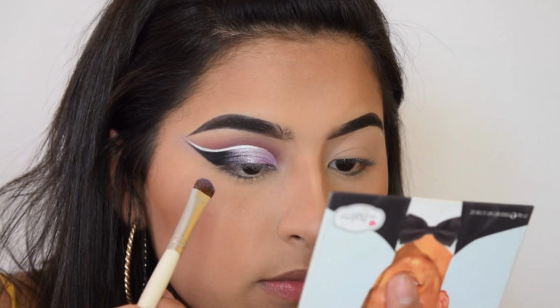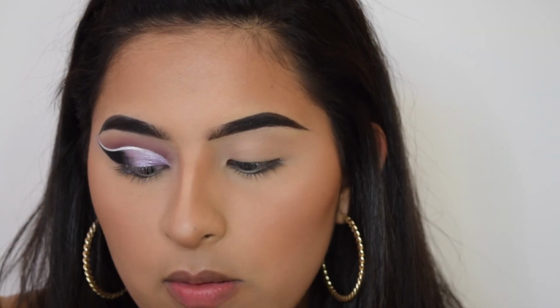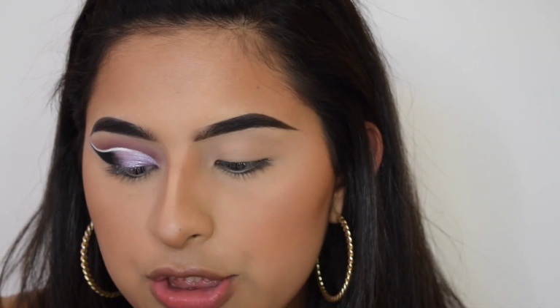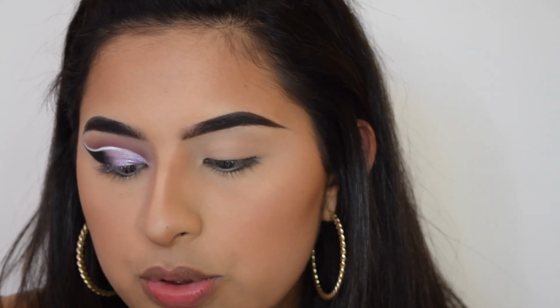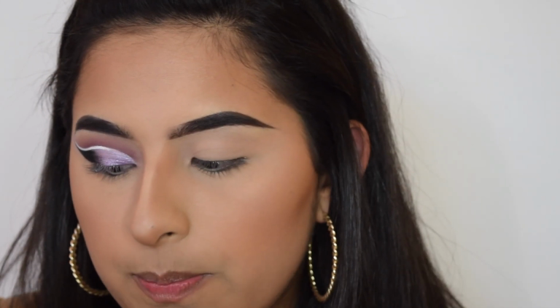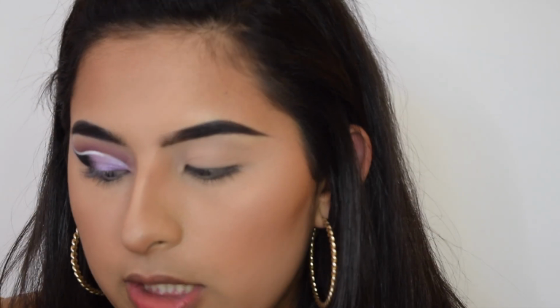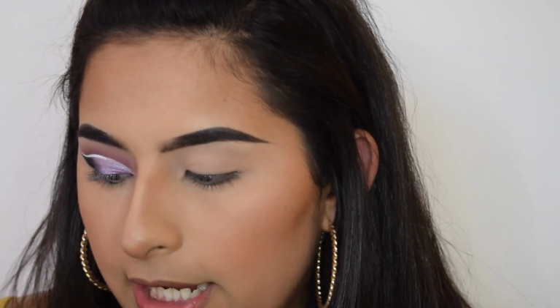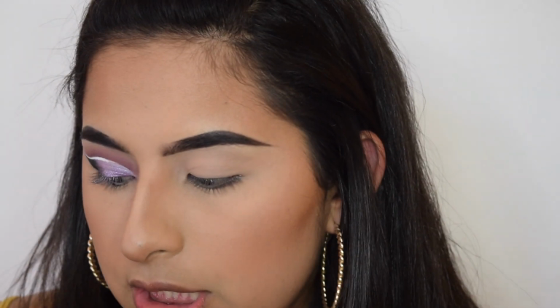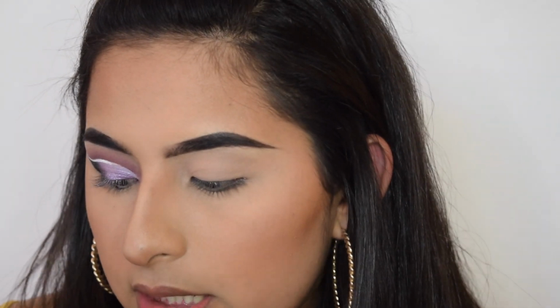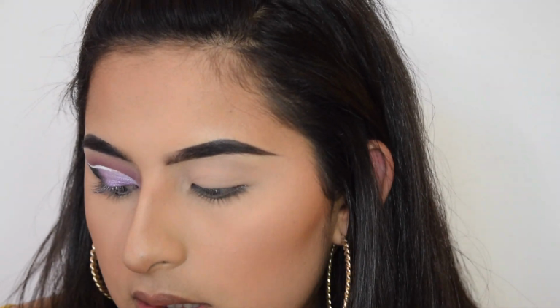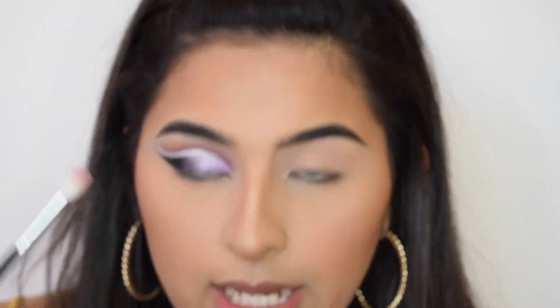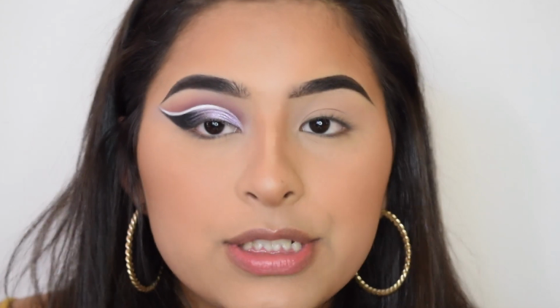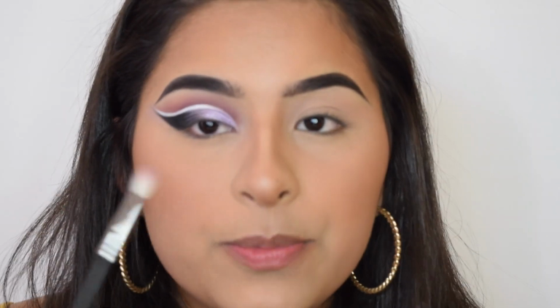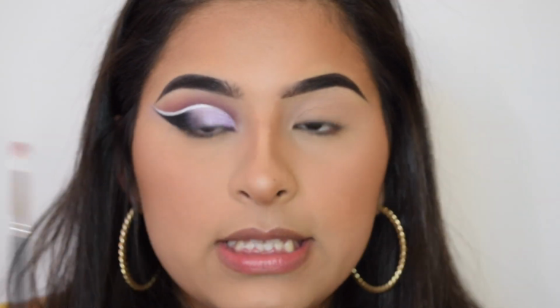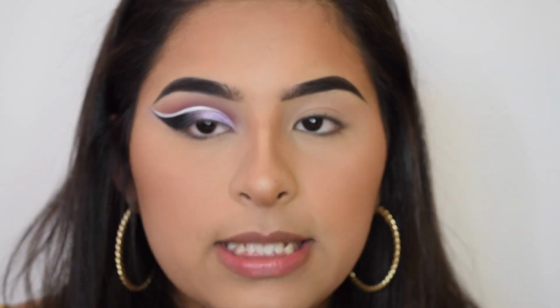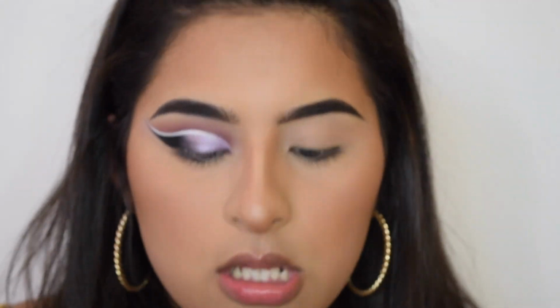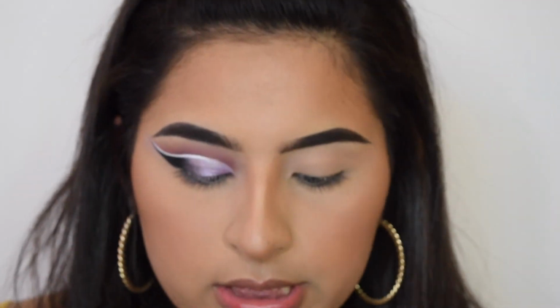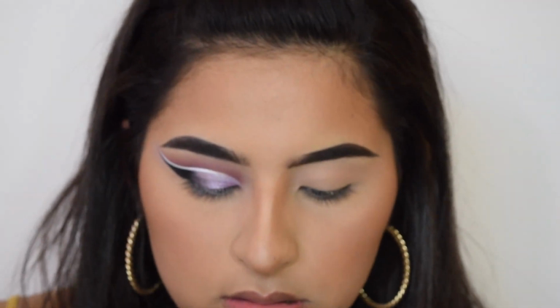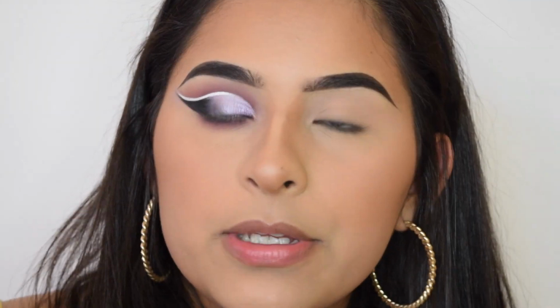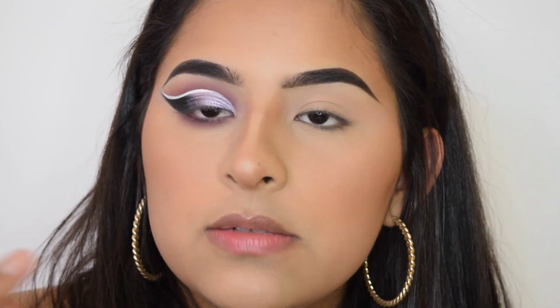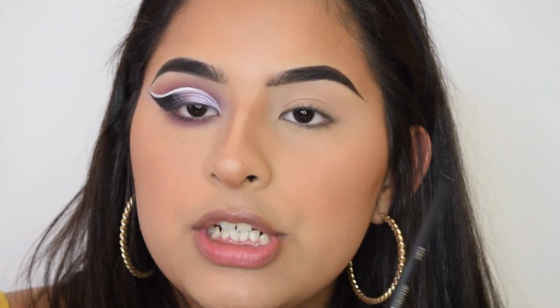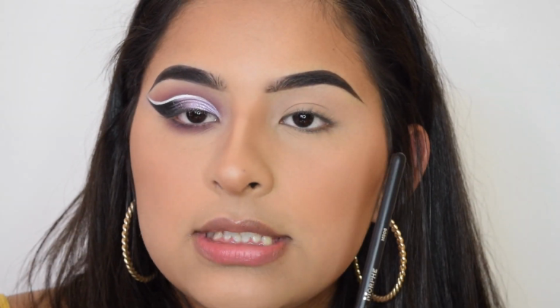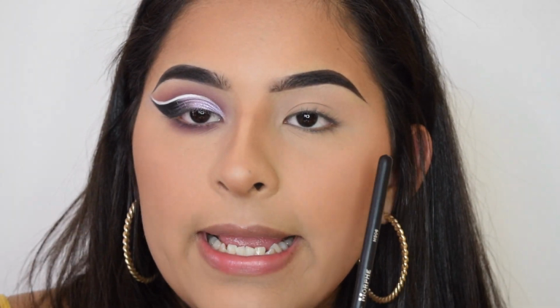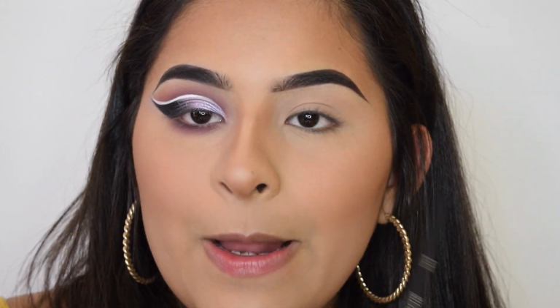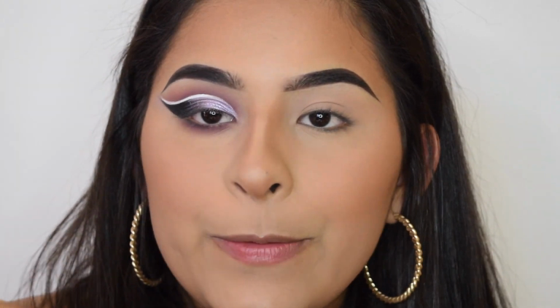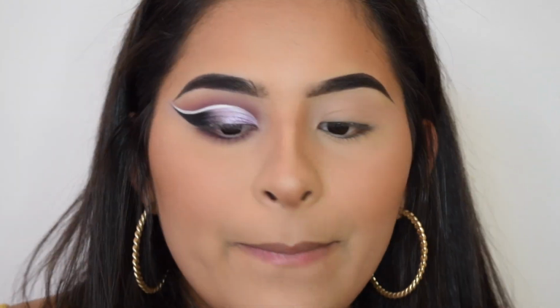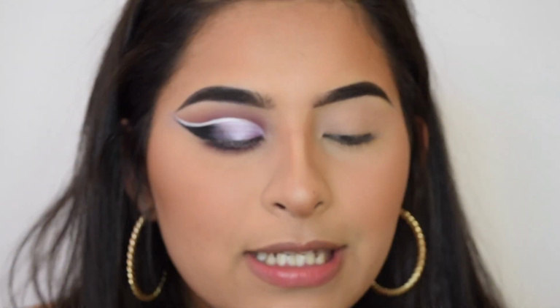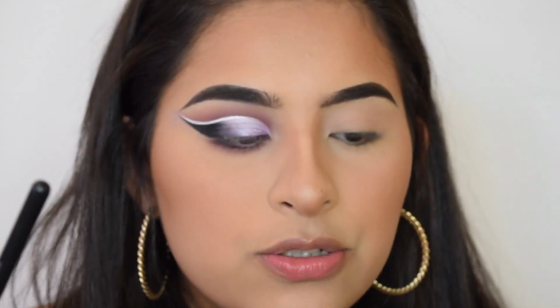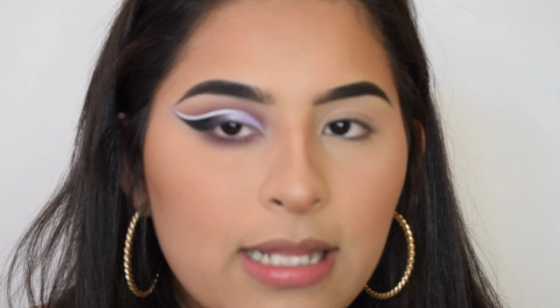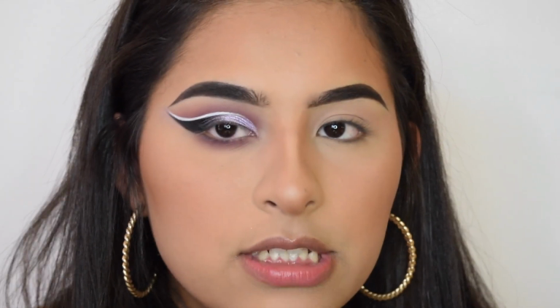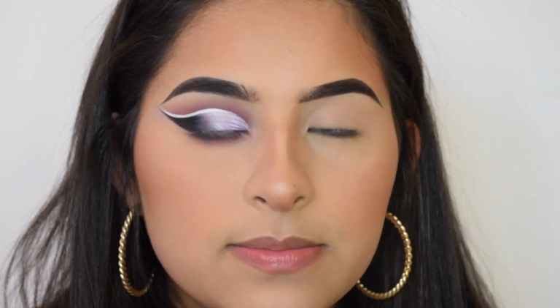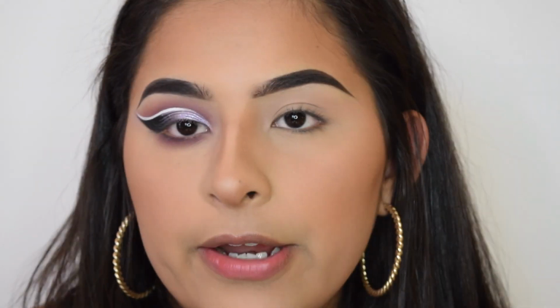Now onto the bottom lash line — I'm just going to repeat the same colors. I'm going to finish this eye and I'll be right back to apply lashes and mascara.